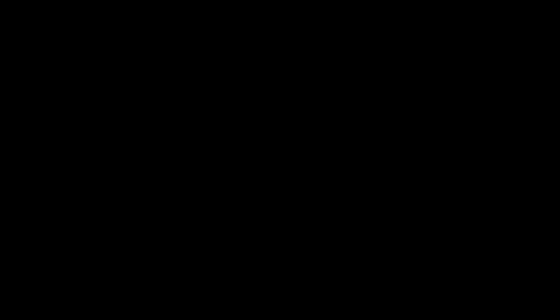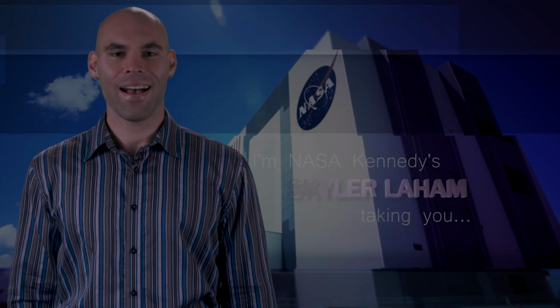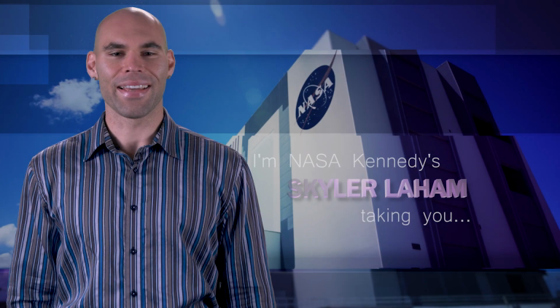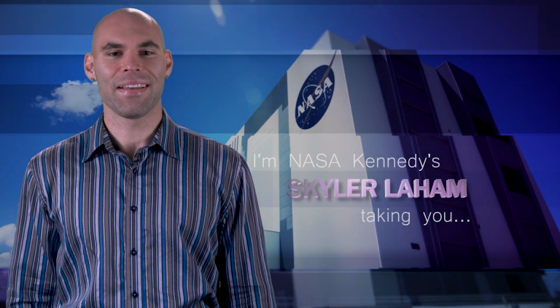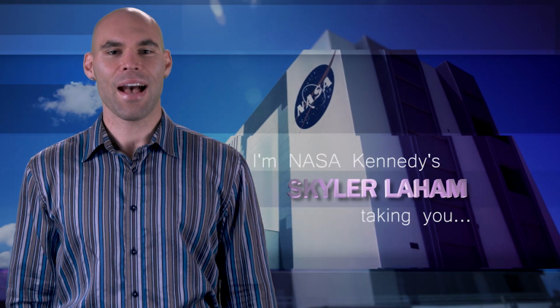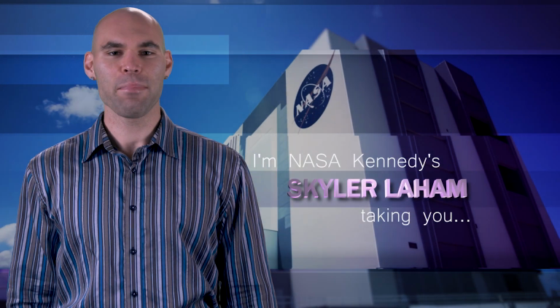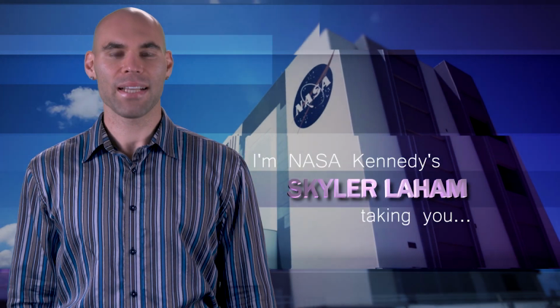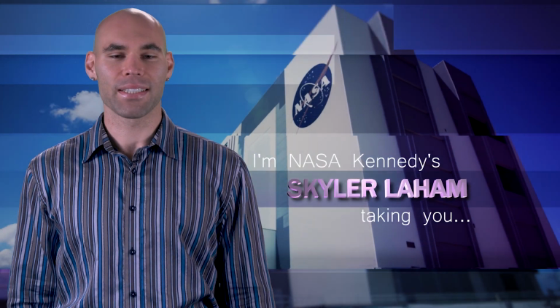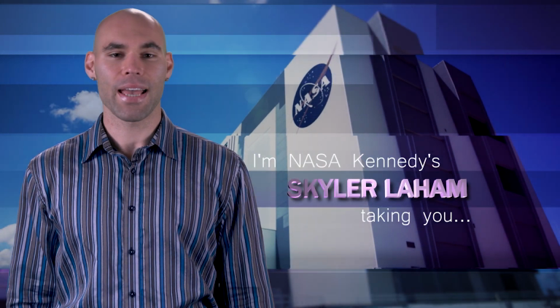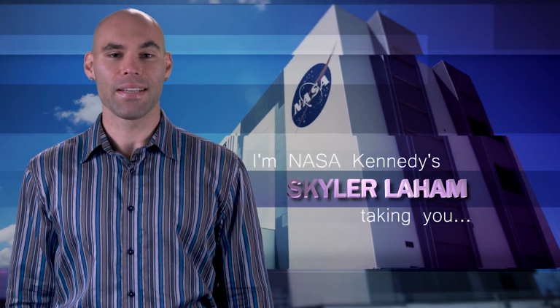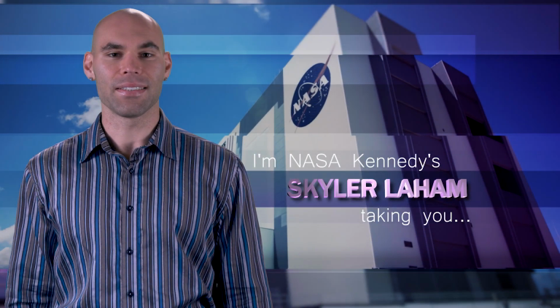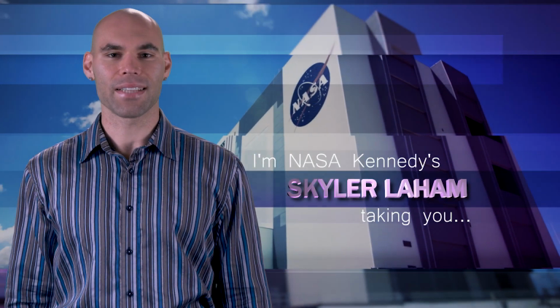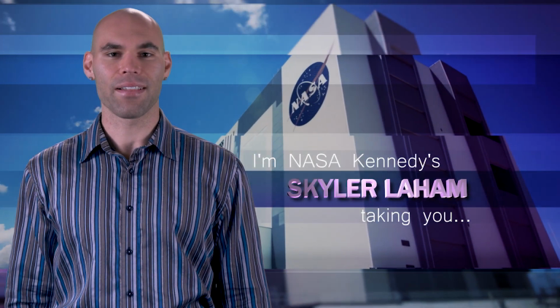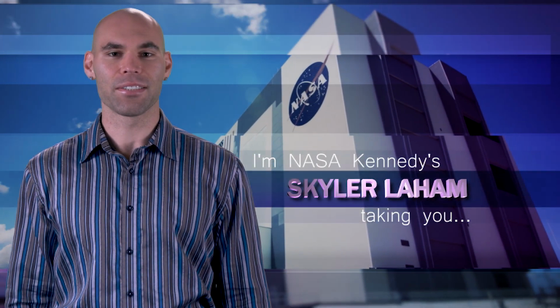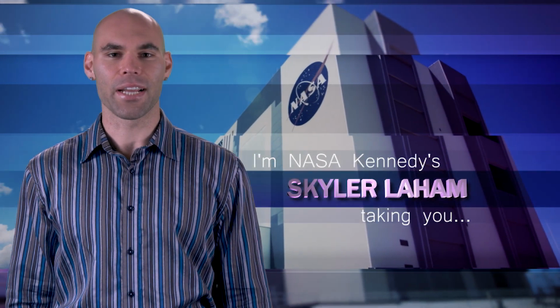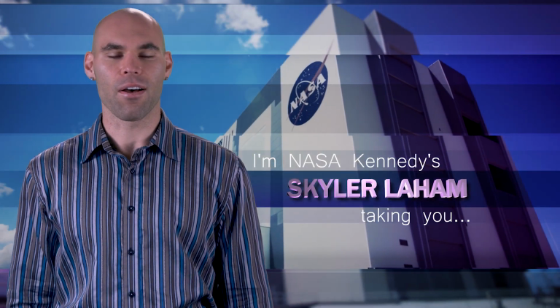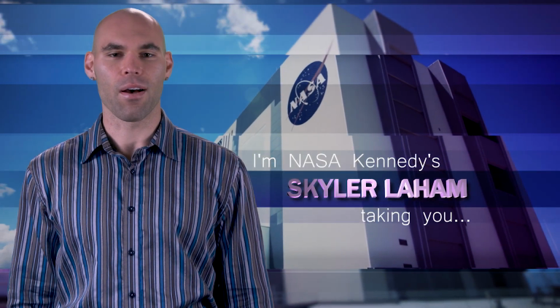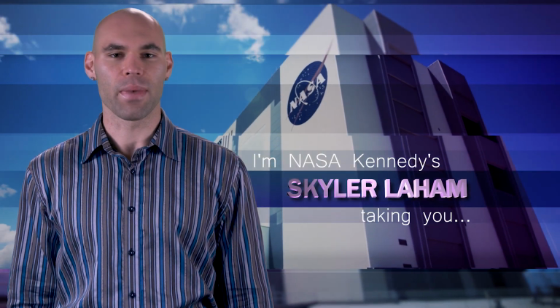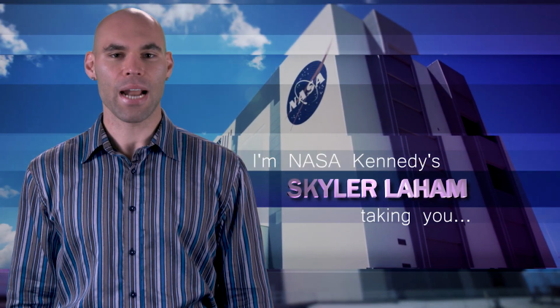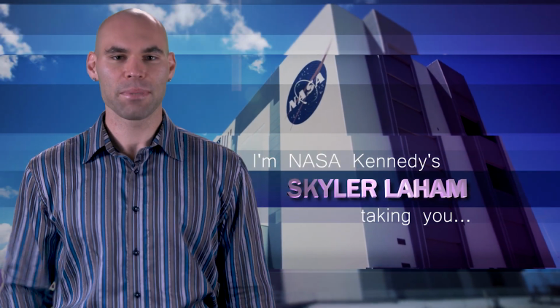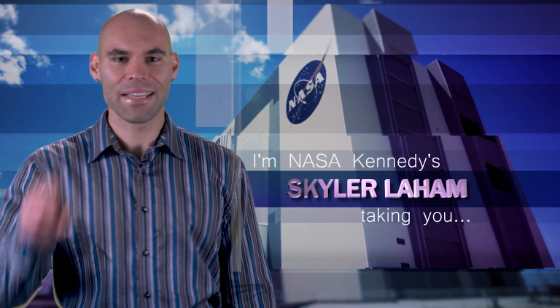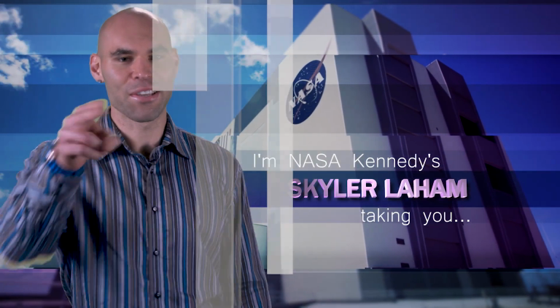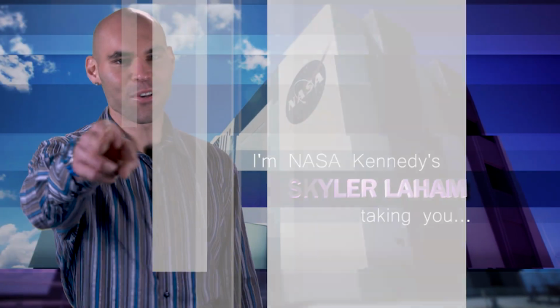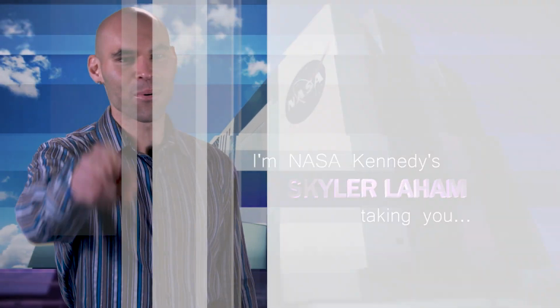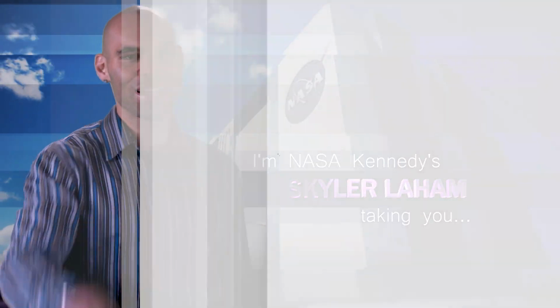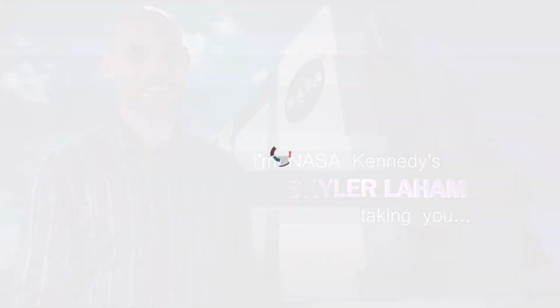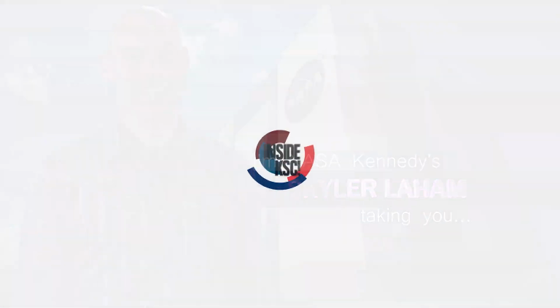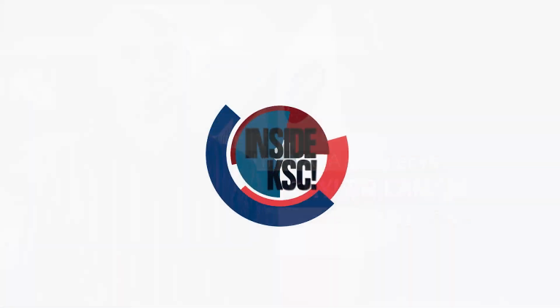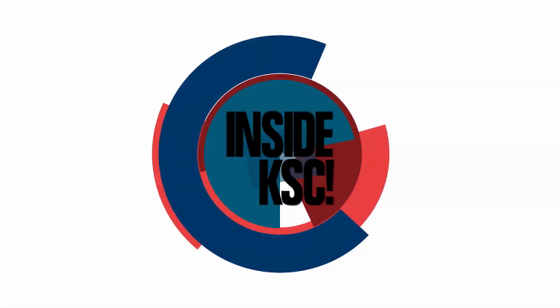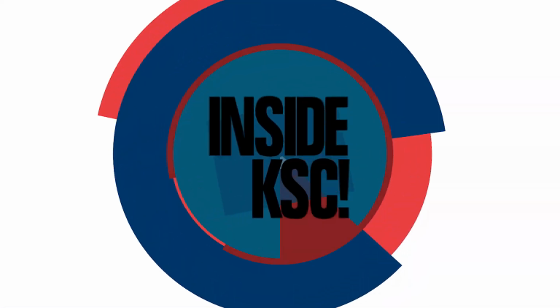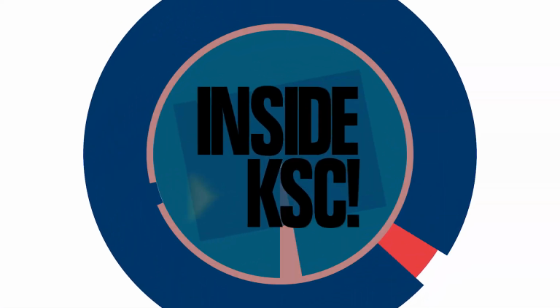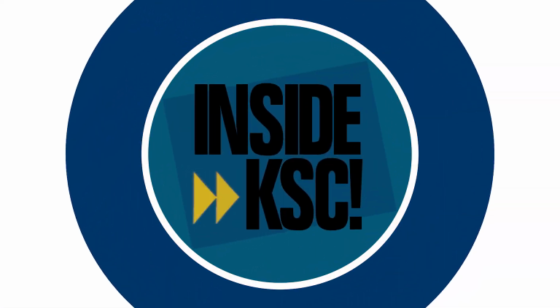Hi, I'm NASA Kennedy's Skyler J. Laham, and I'm taking you Inside KSC.